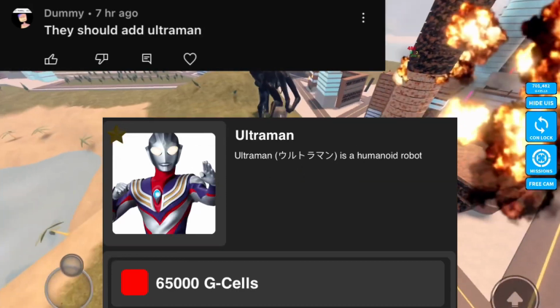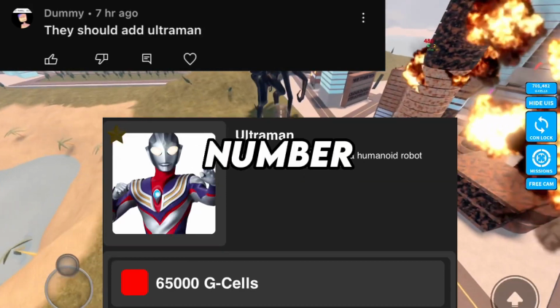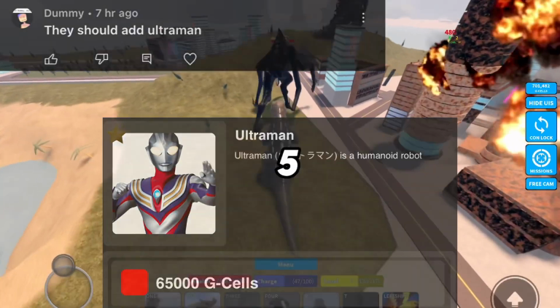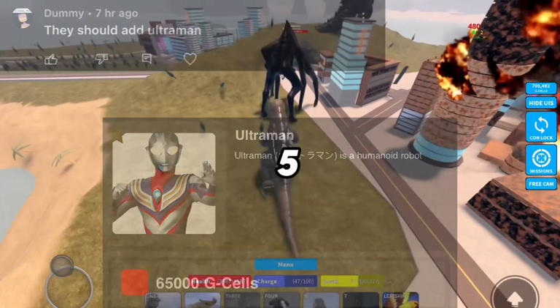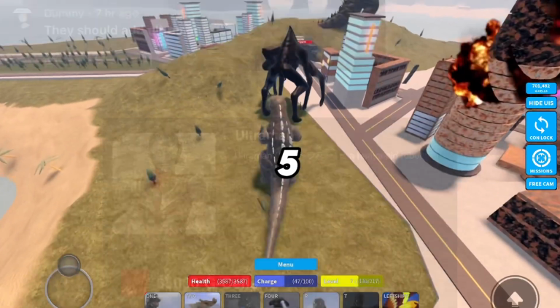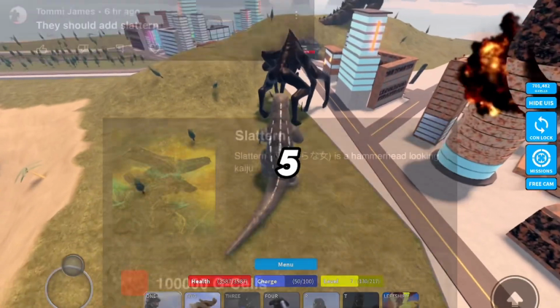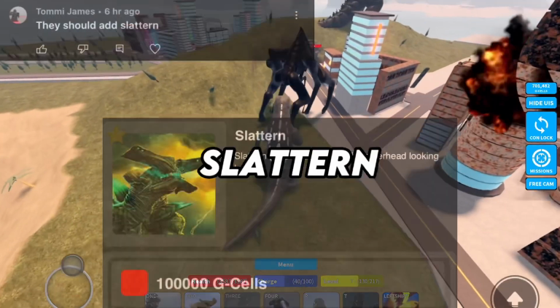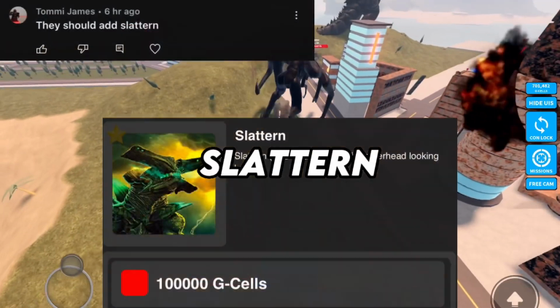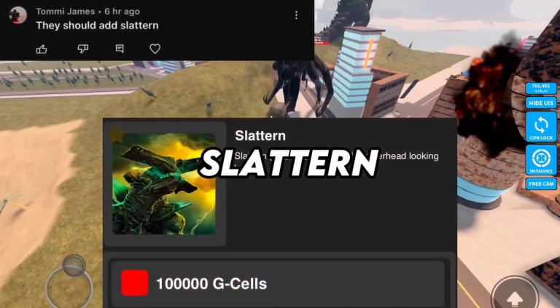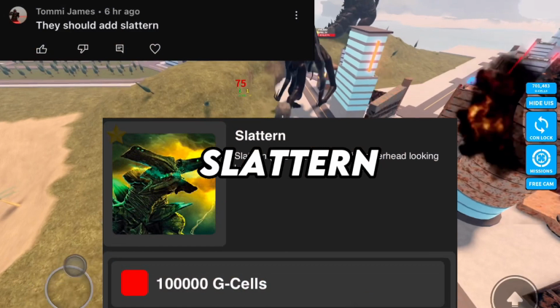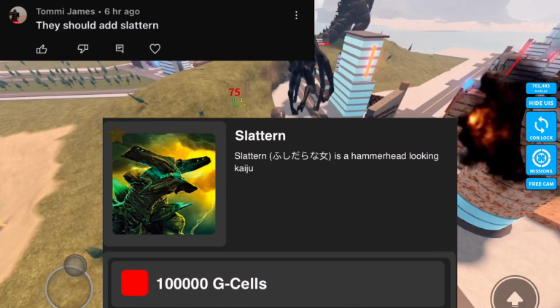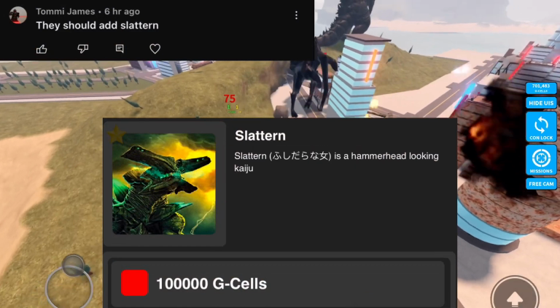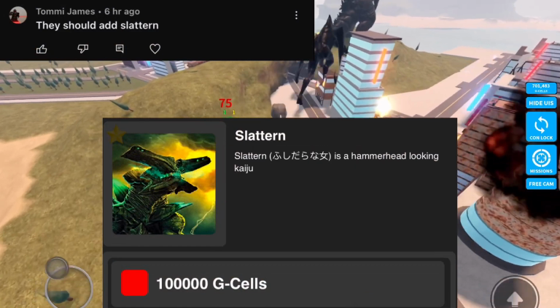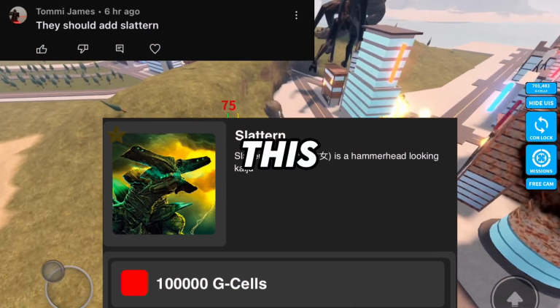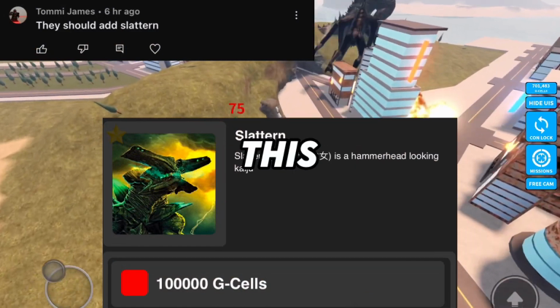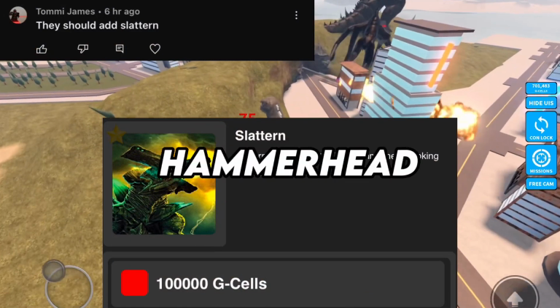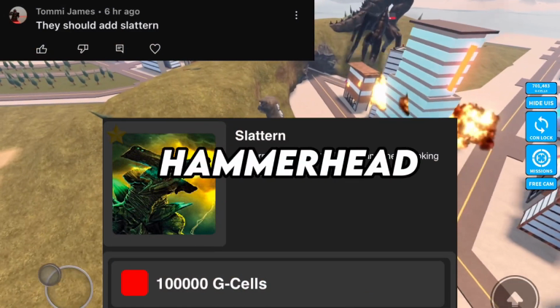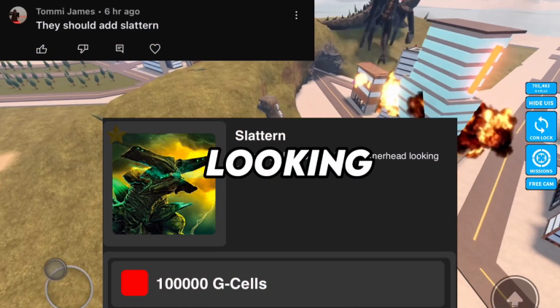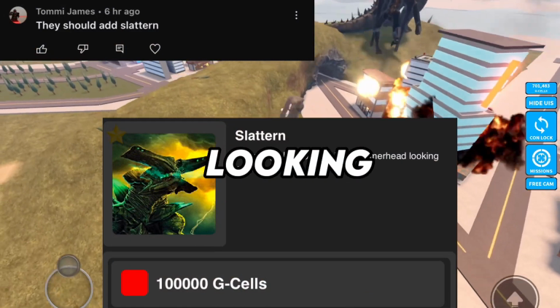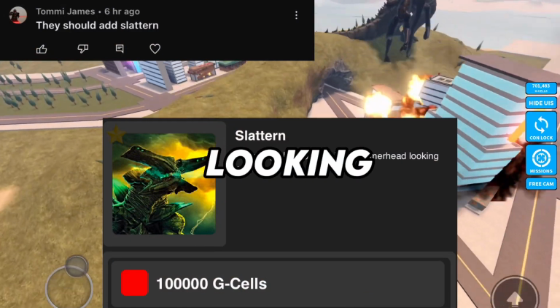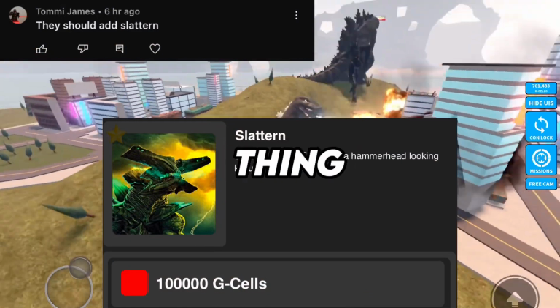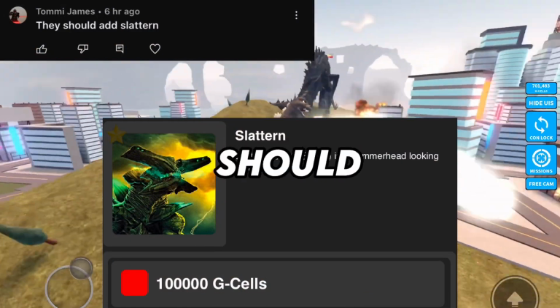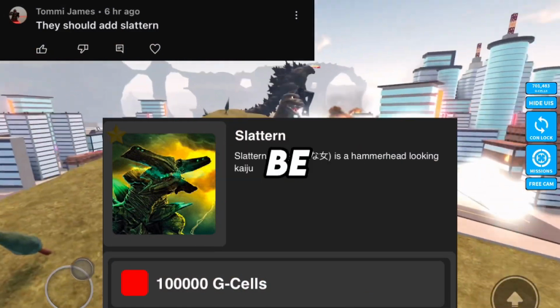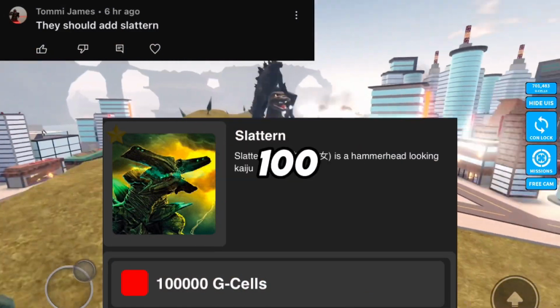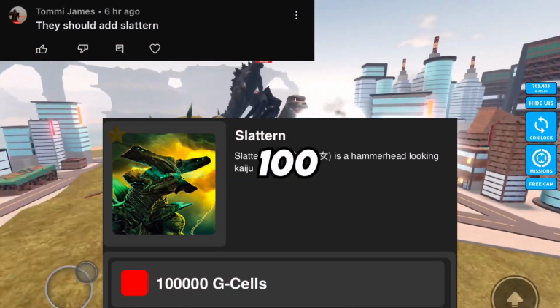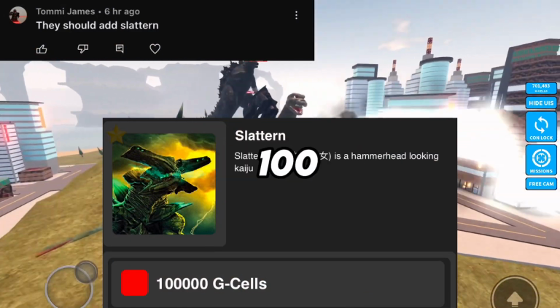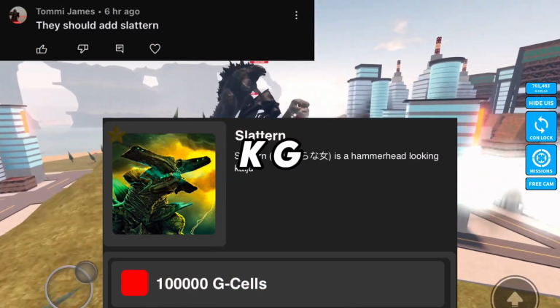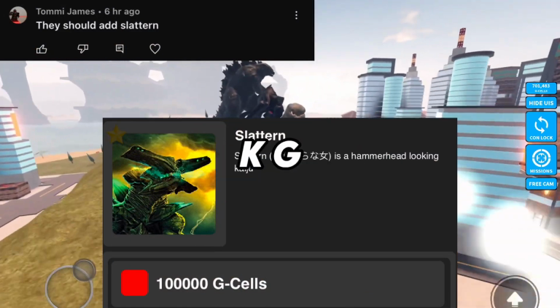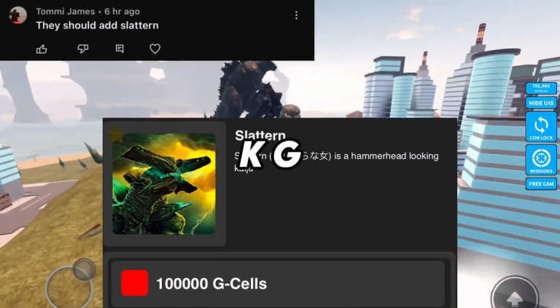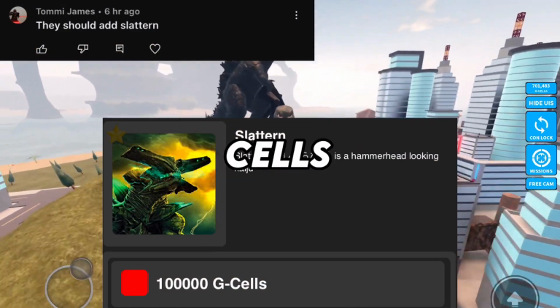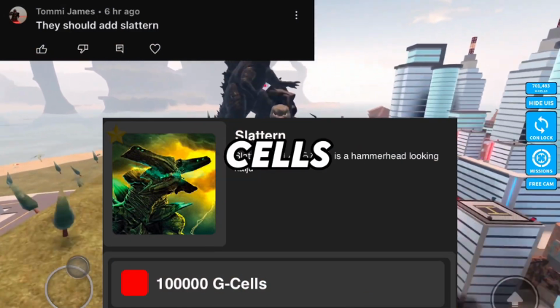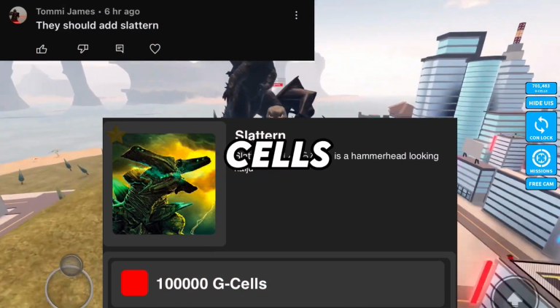Number 5: Slatton. This hammerhead-looking thing should be 100 kg cells.